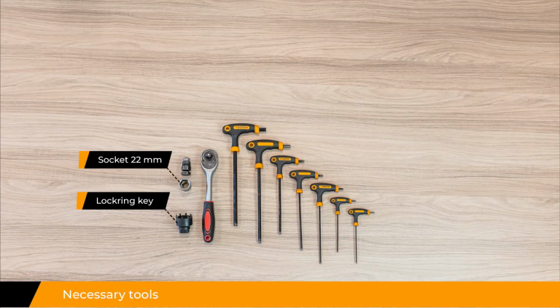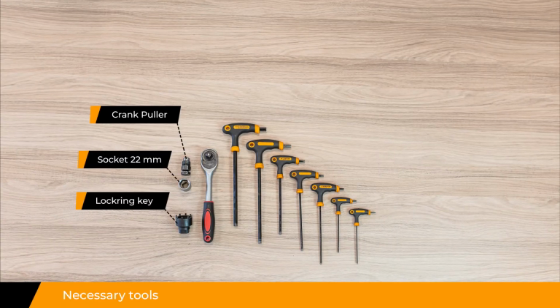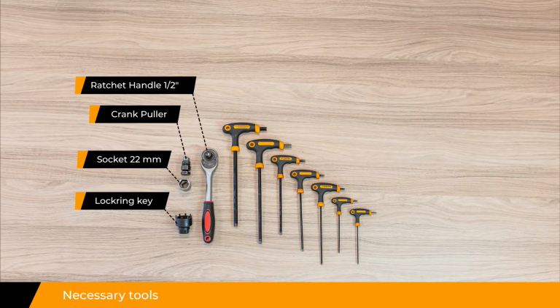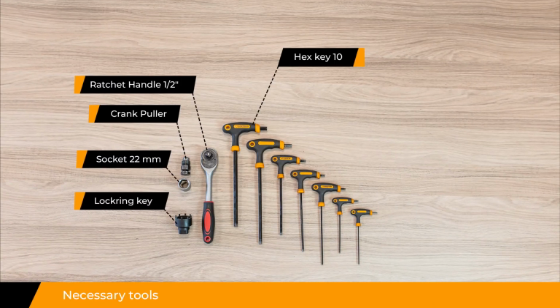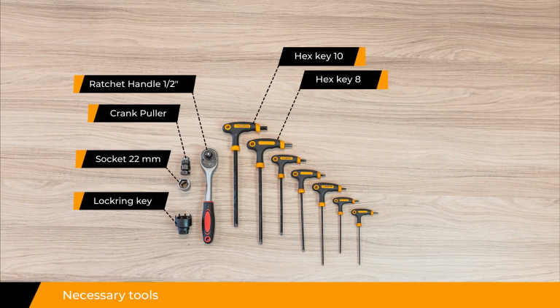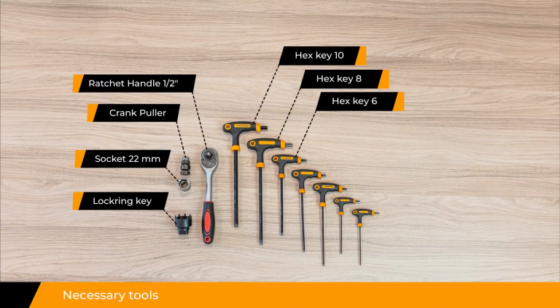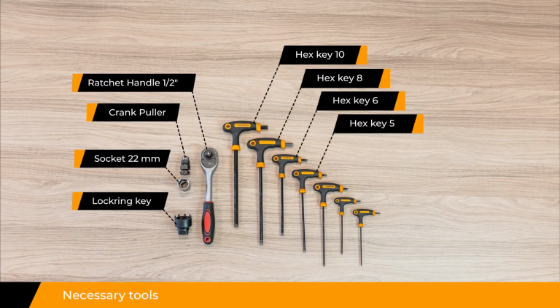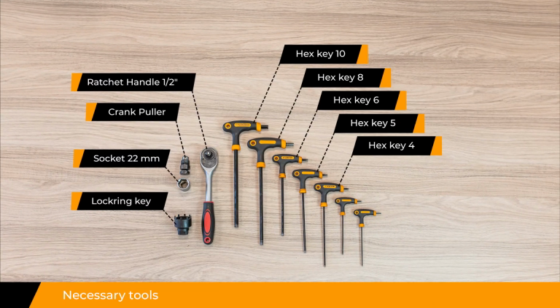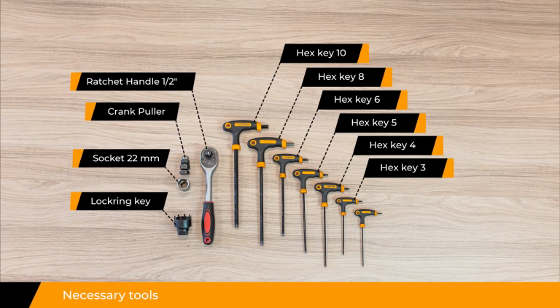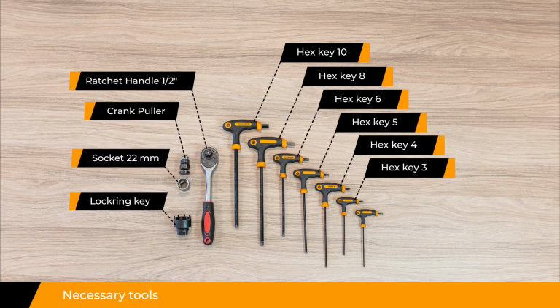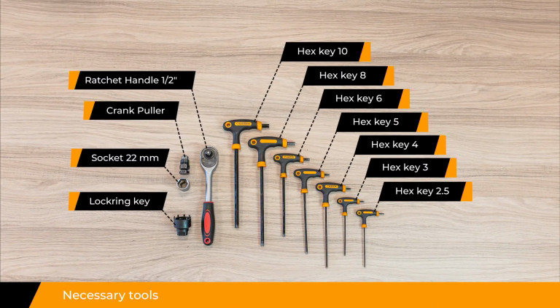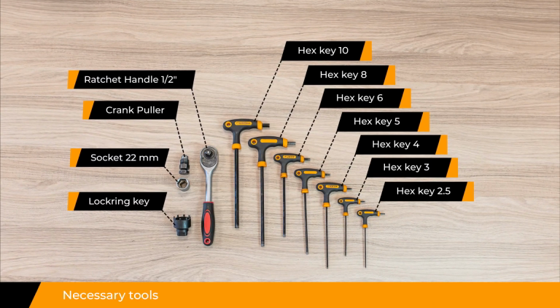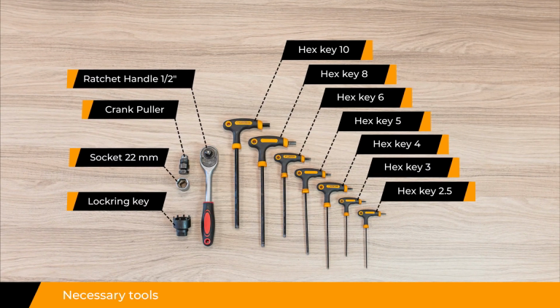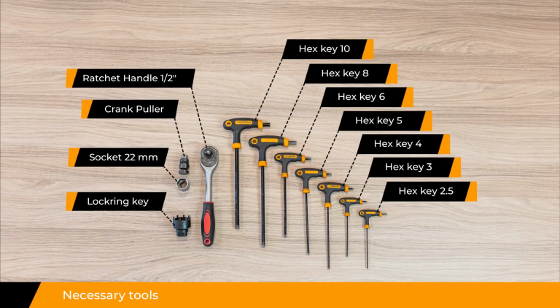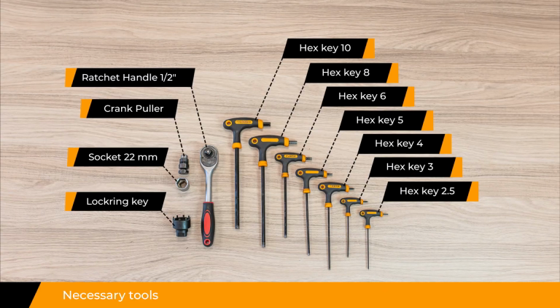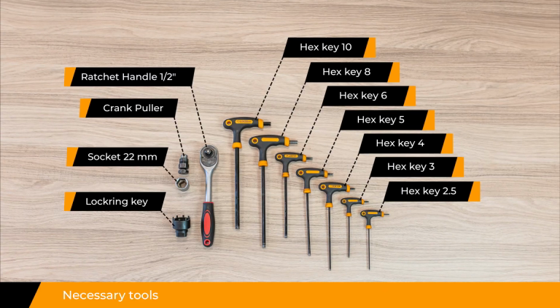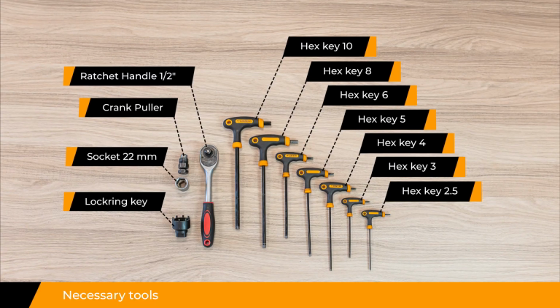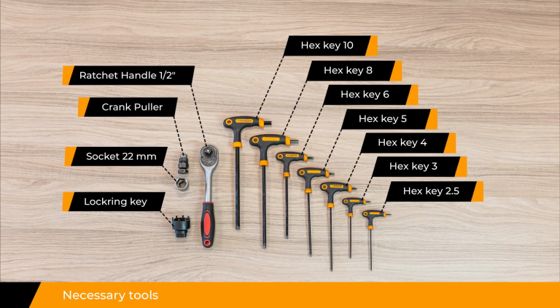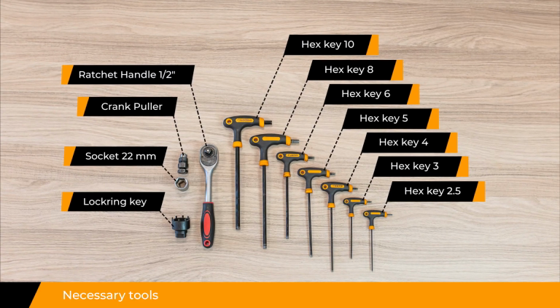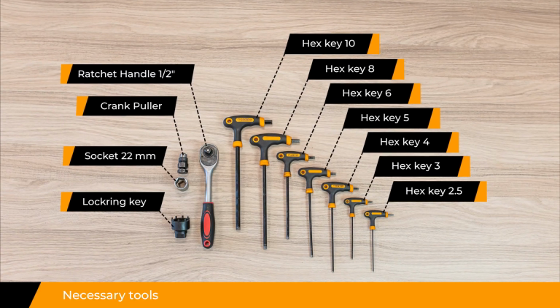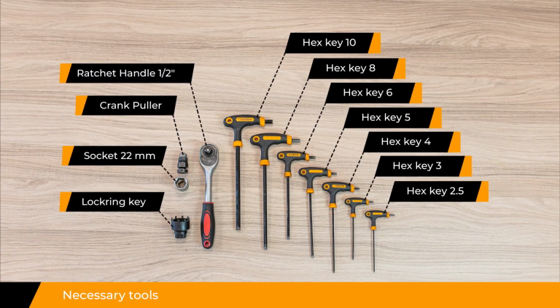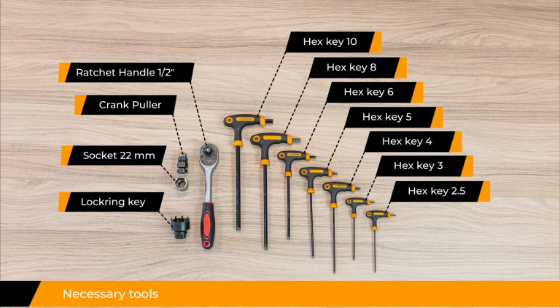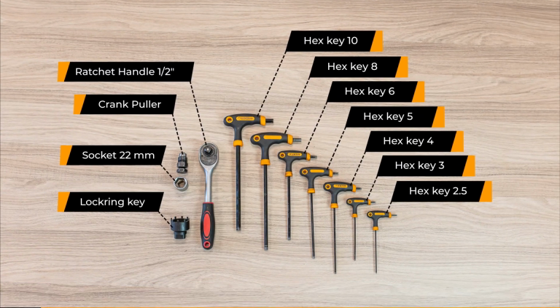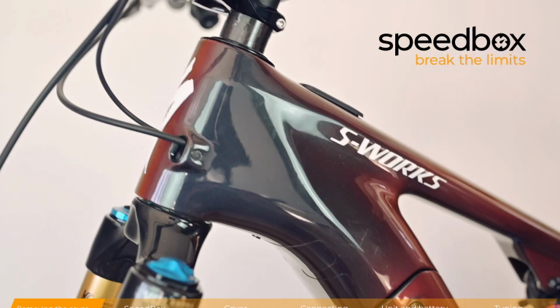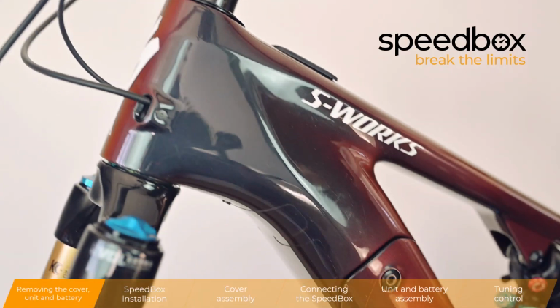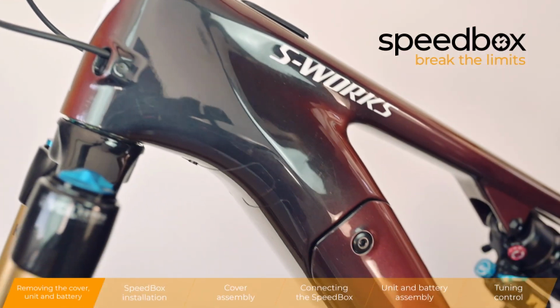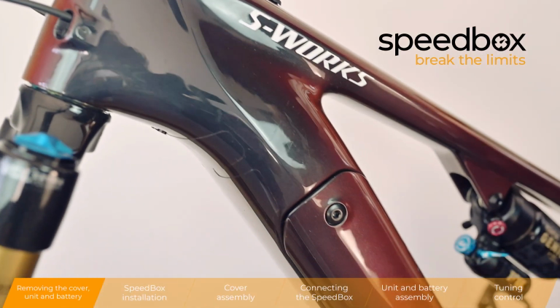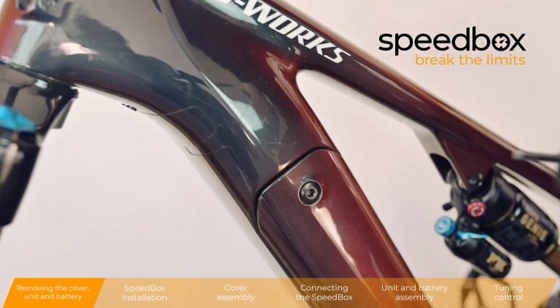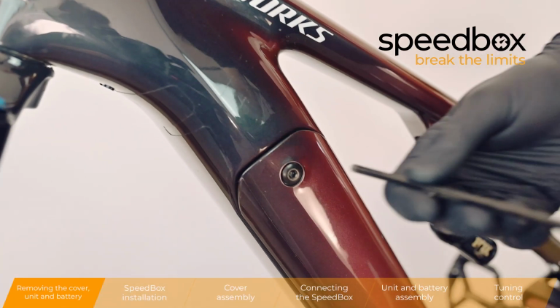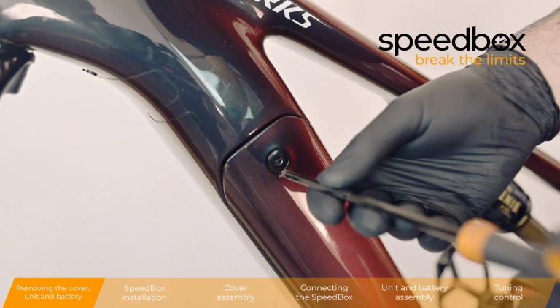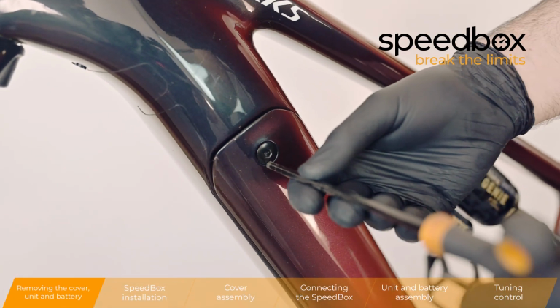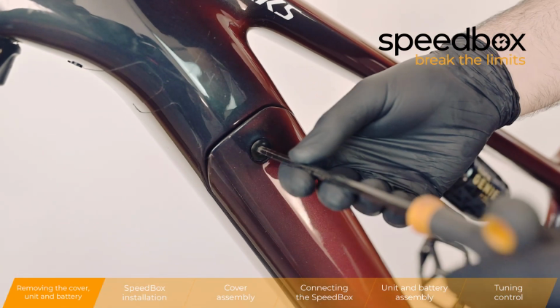Necessary tools. Removing the cover, unit and battery.